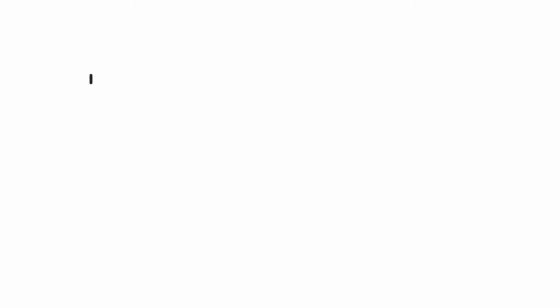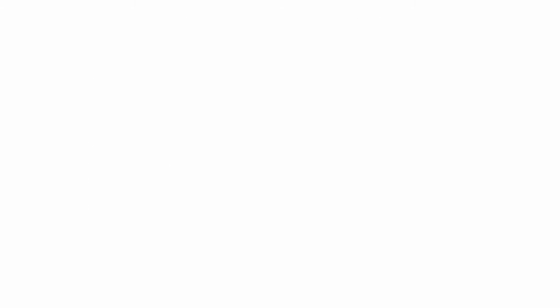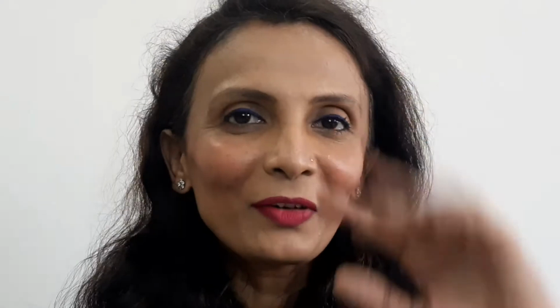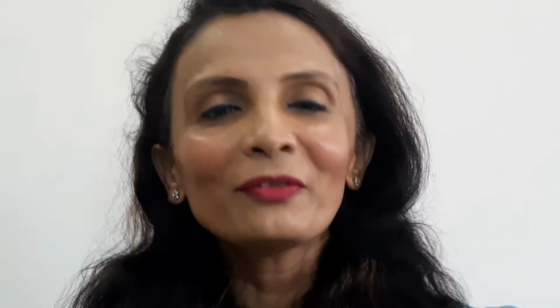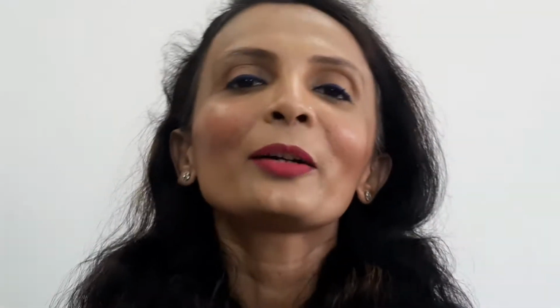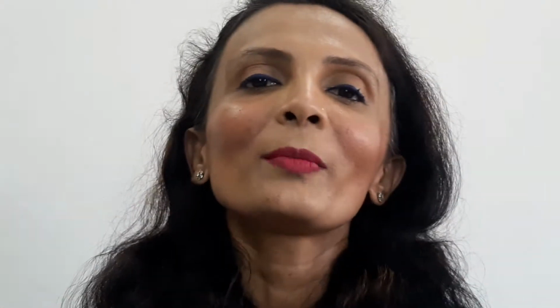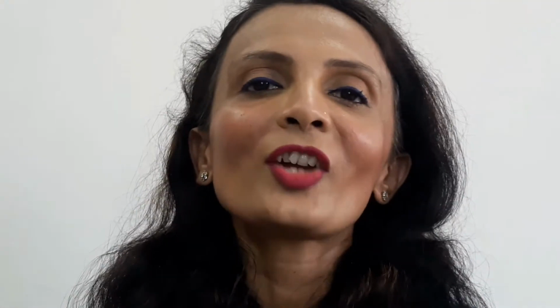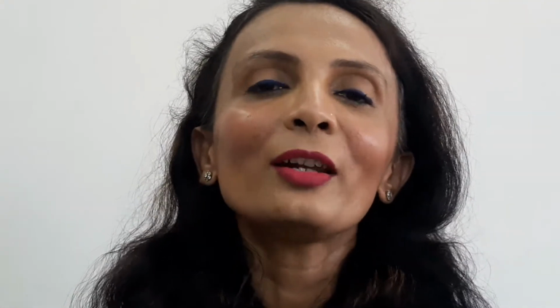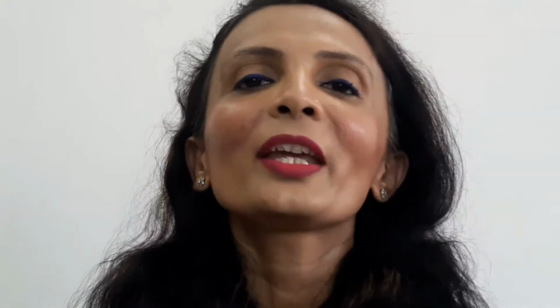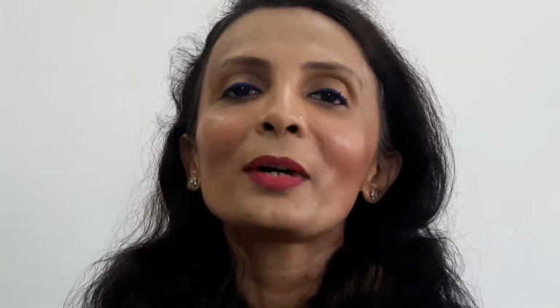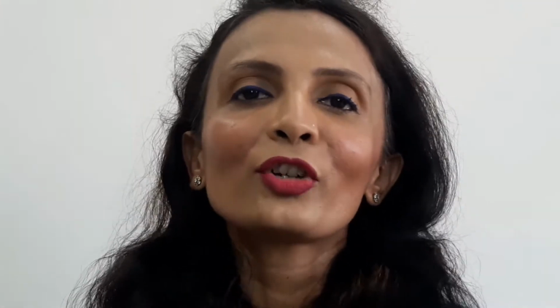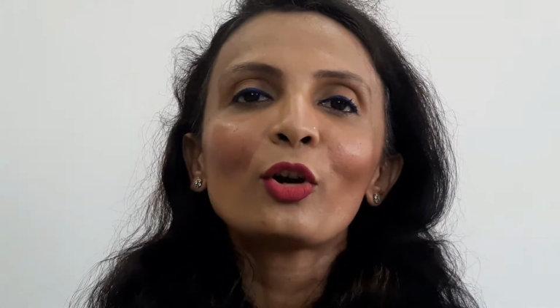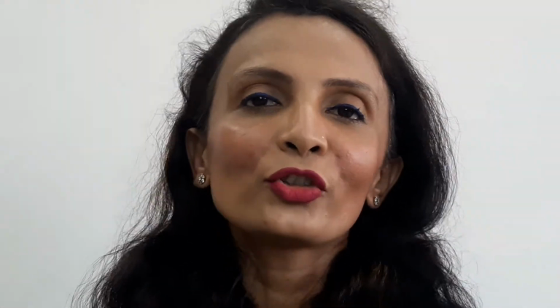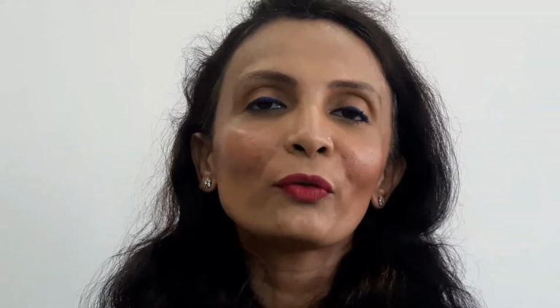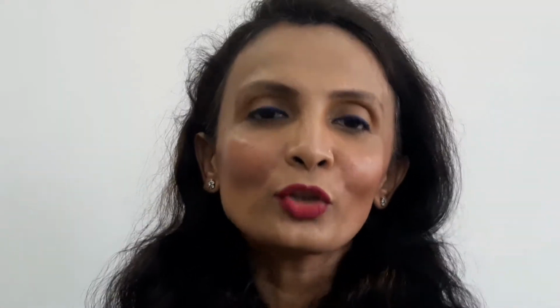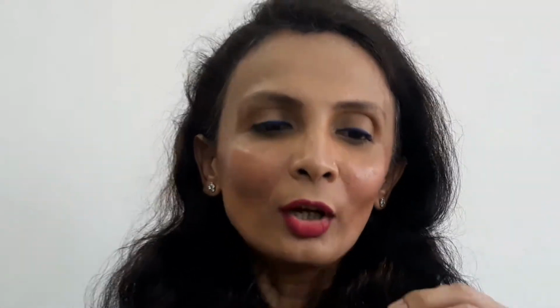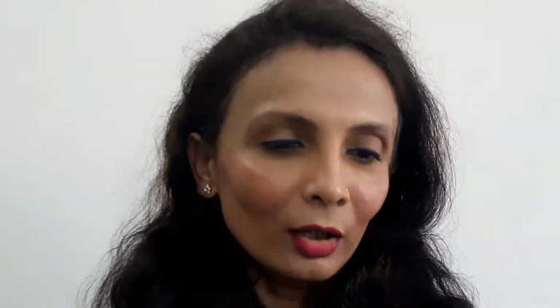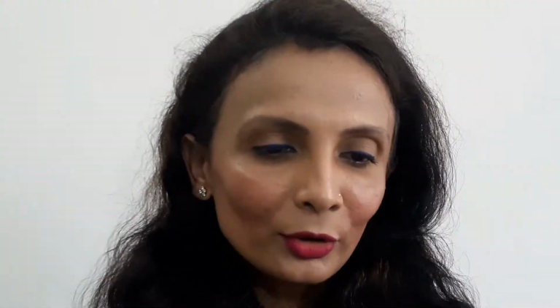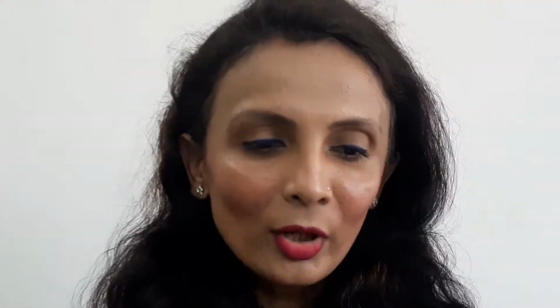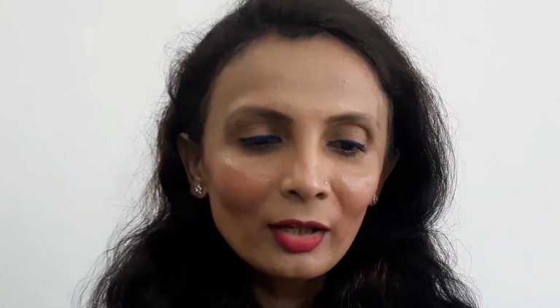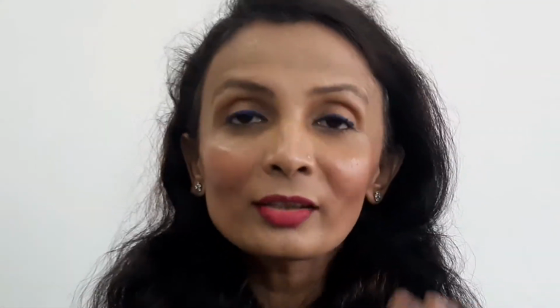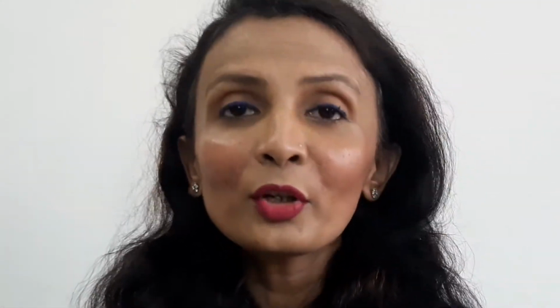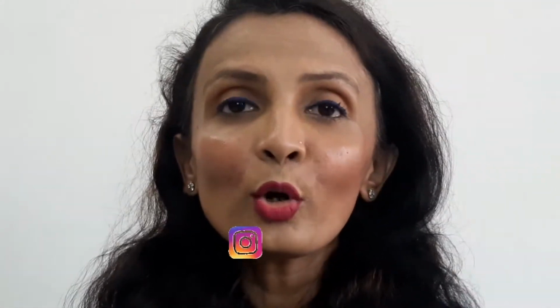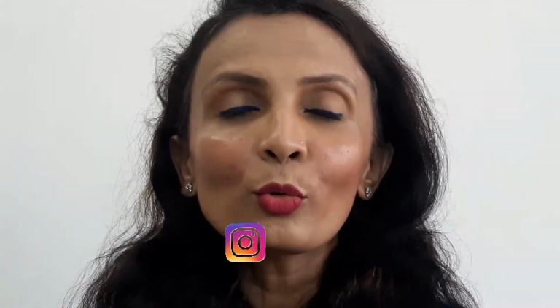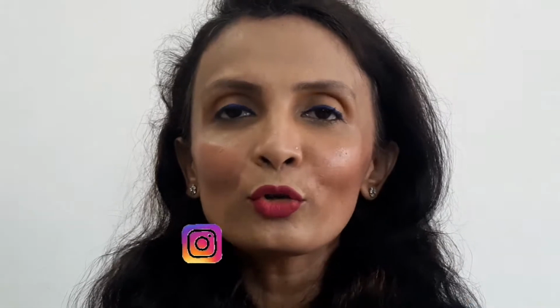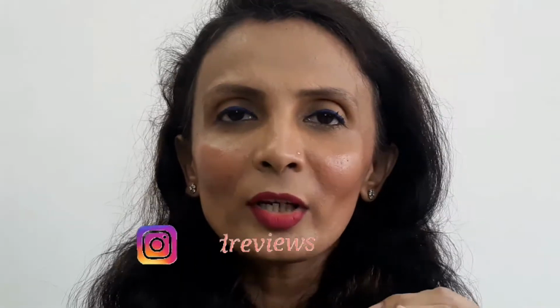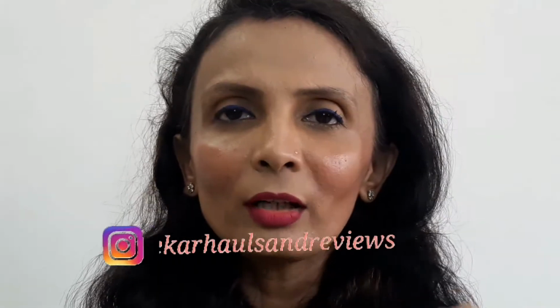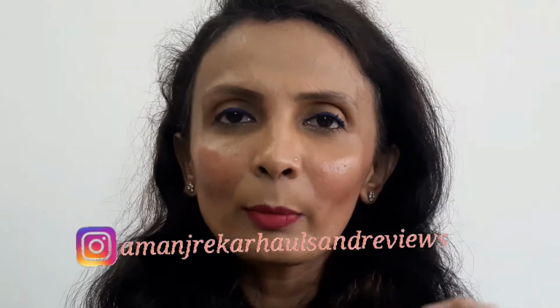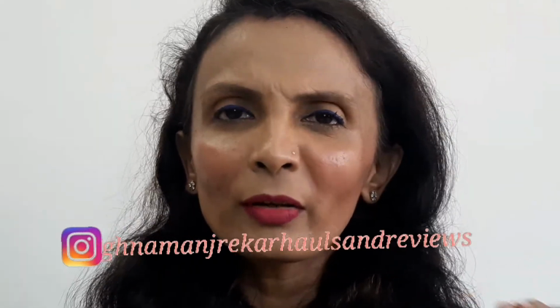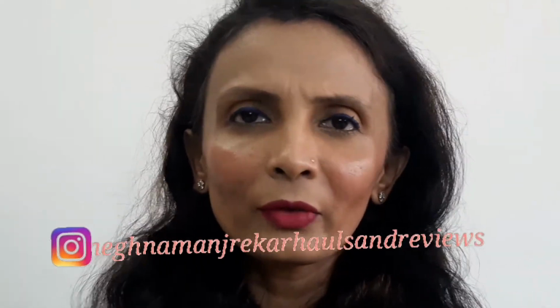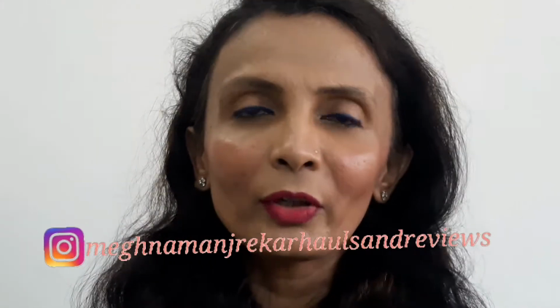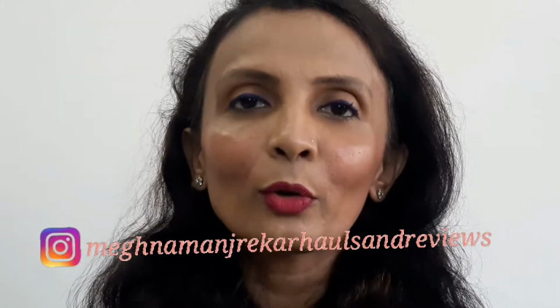Hi everyone, welcome to my channel Meghna Manjagar, Hauls and Reviews. Today, this video is going to be a little bit different video.